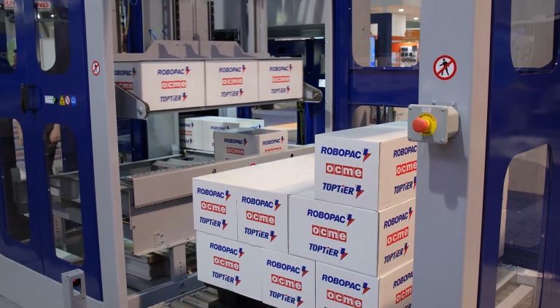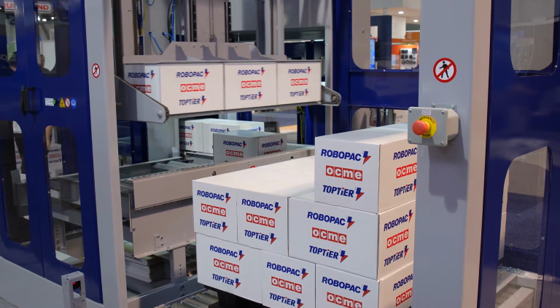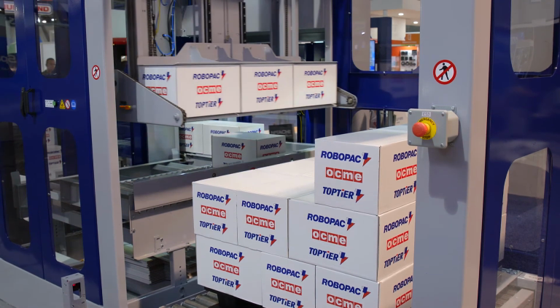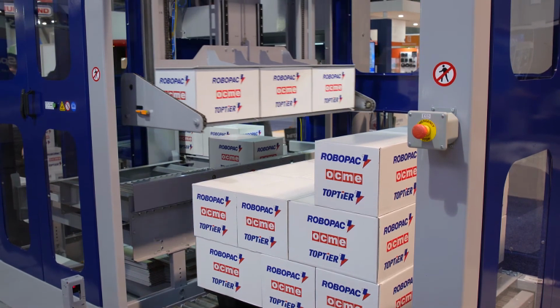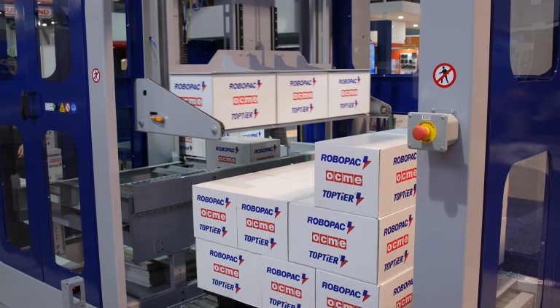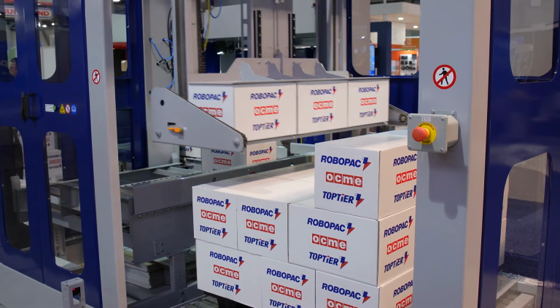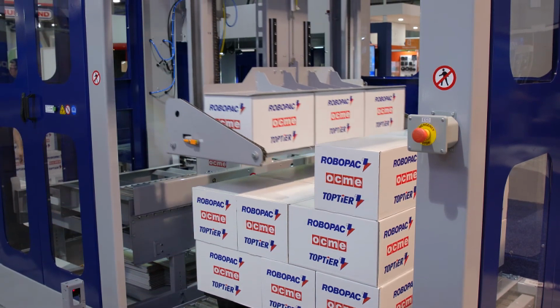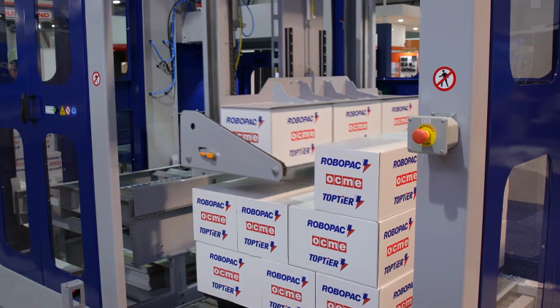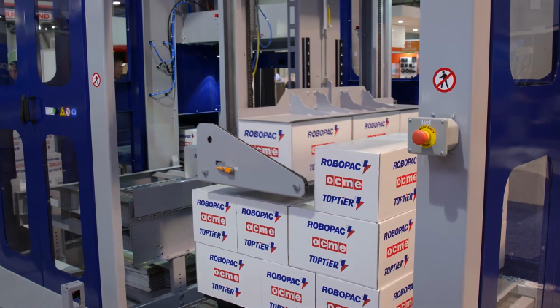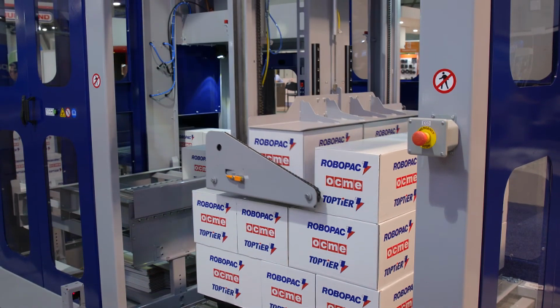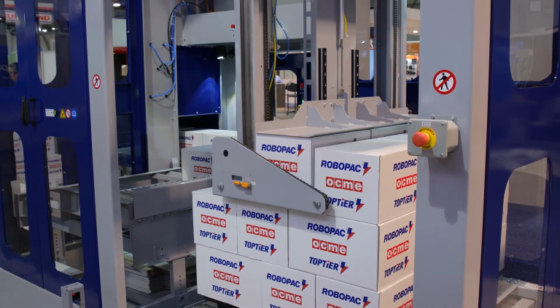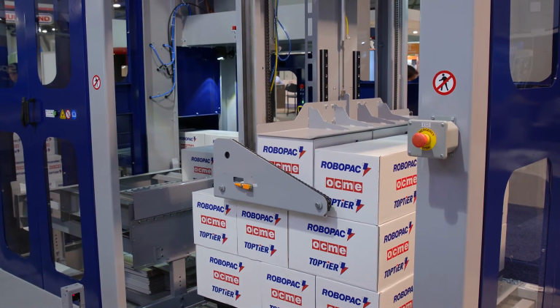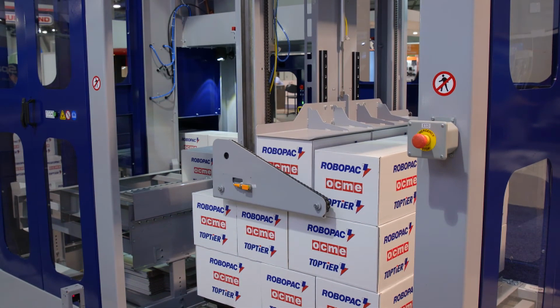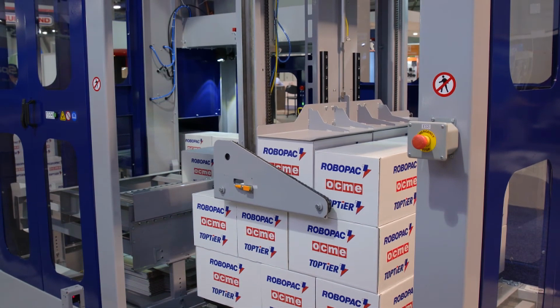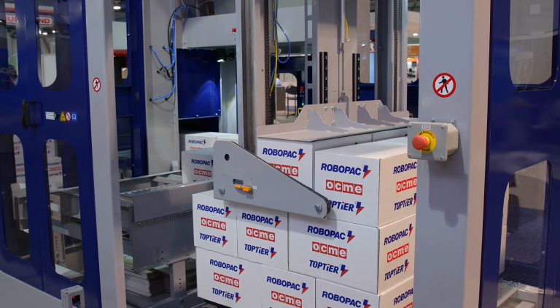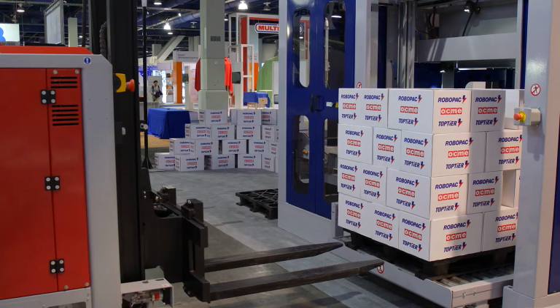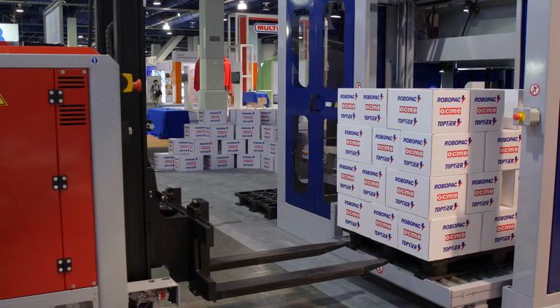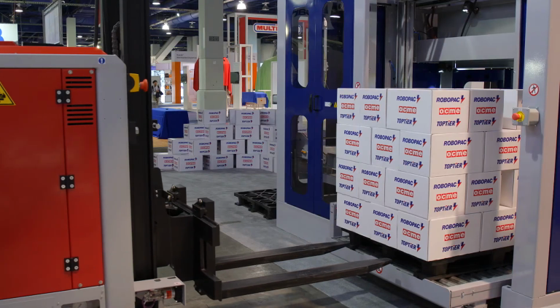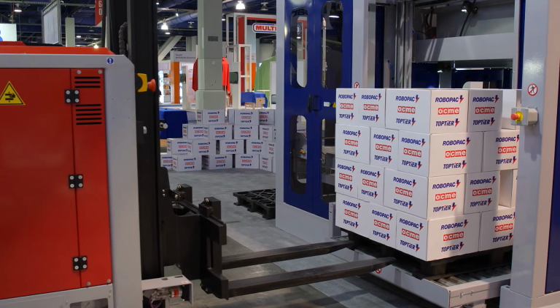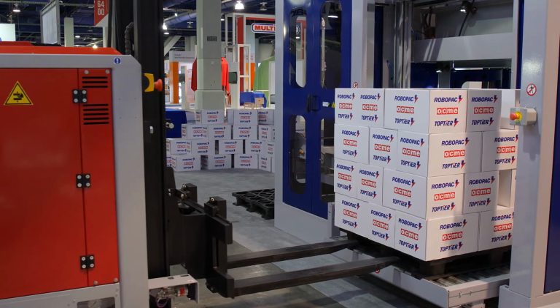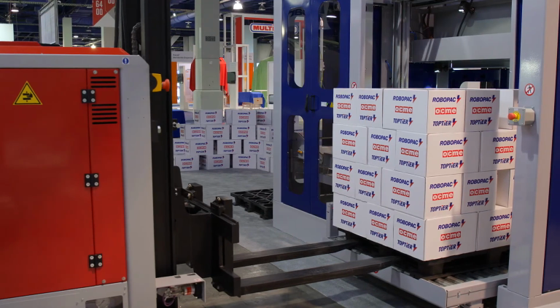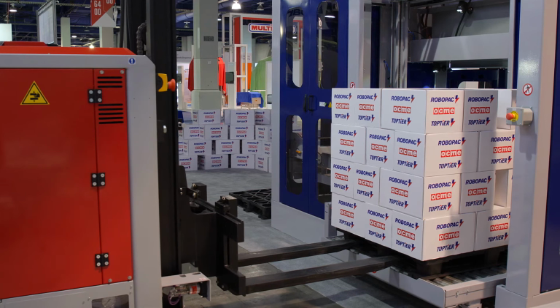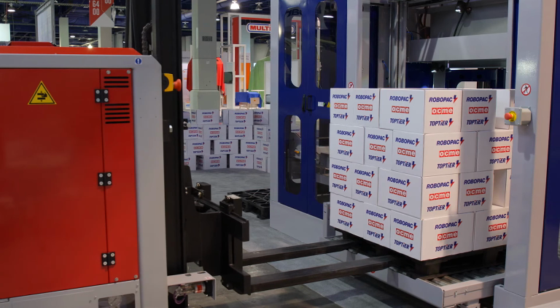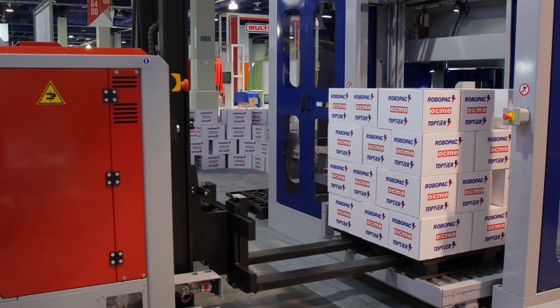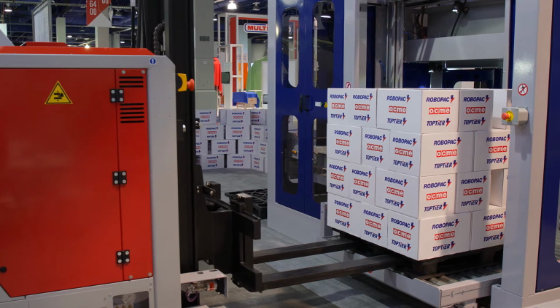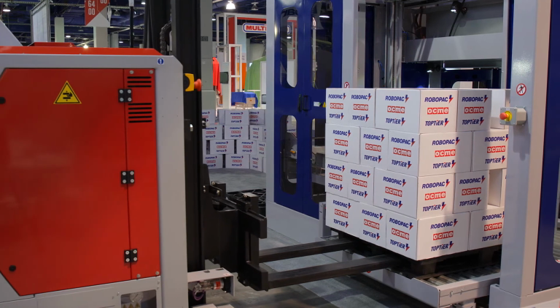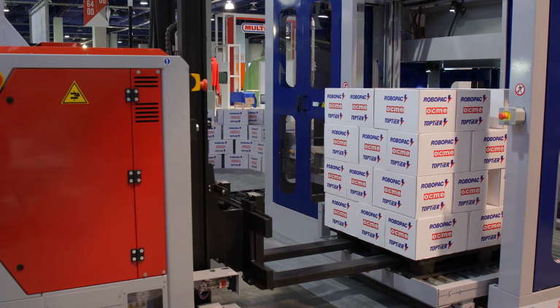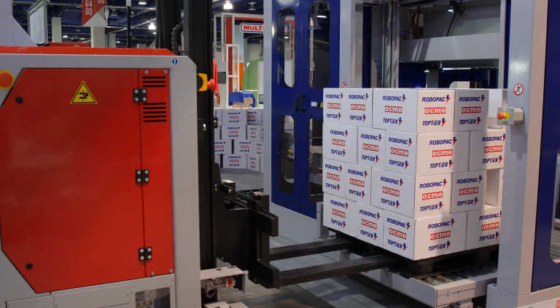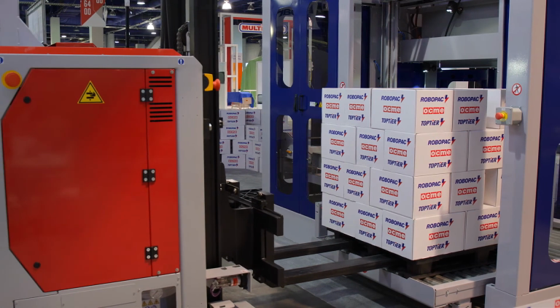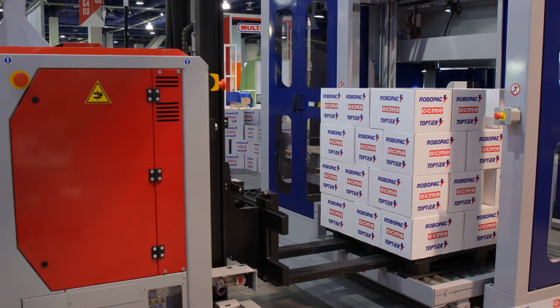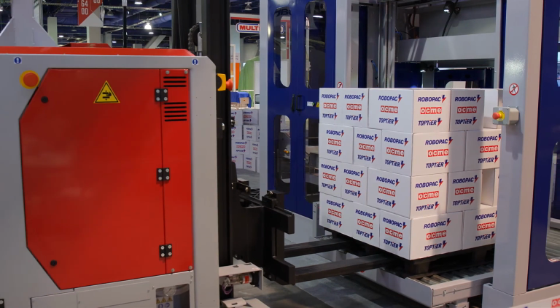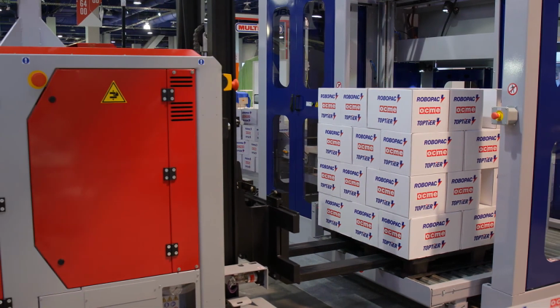Rows are then placed directly onto the pallet. When a pallet load is complete, it is discharged and ready for pickup by a fork truck or AGV.